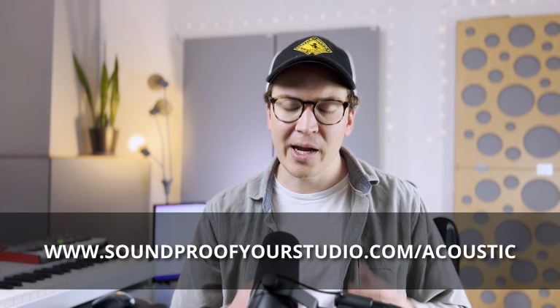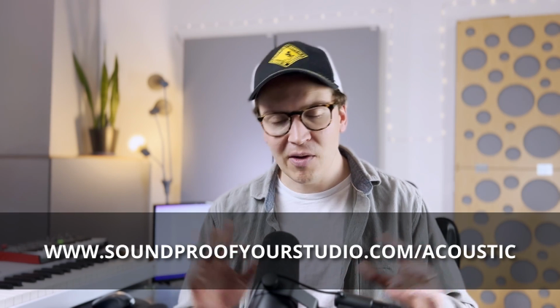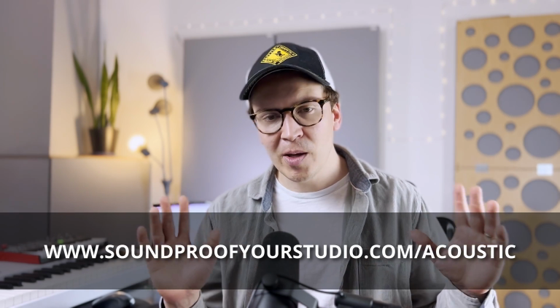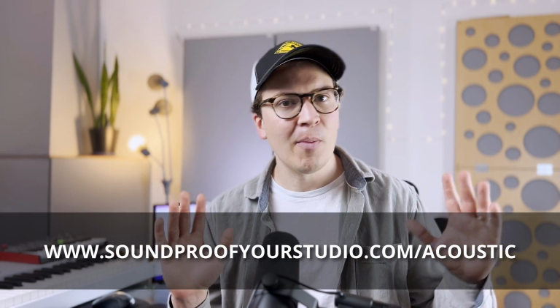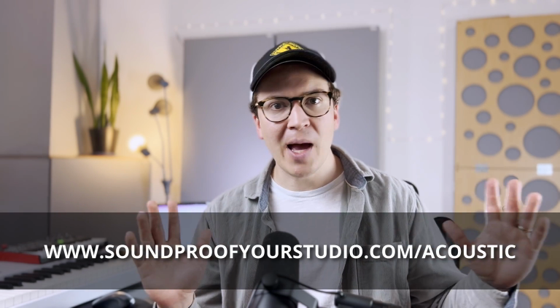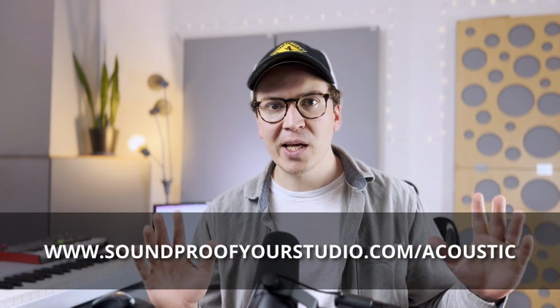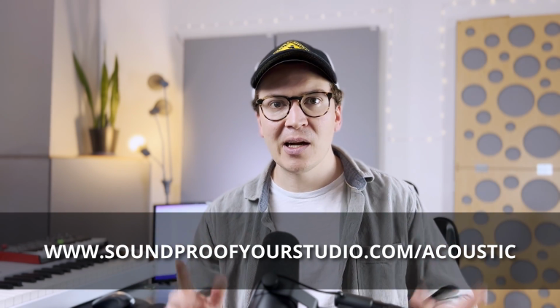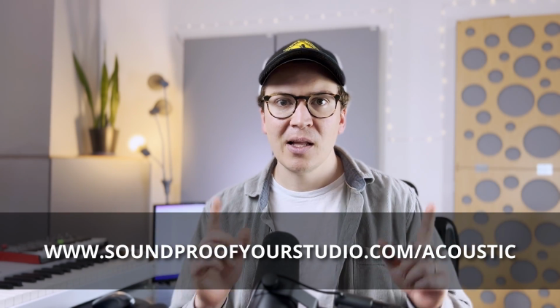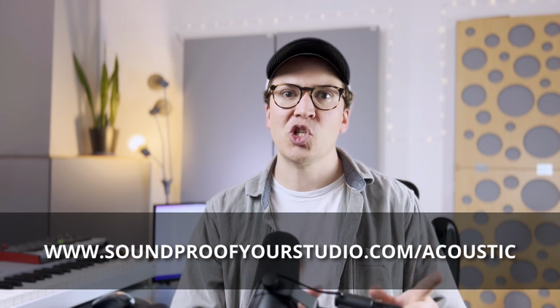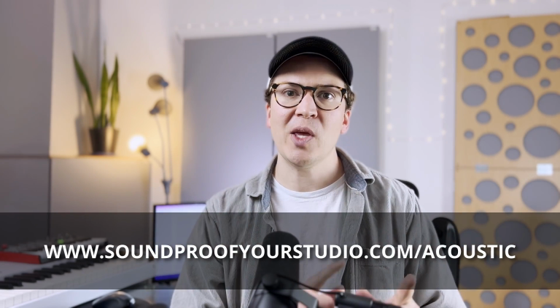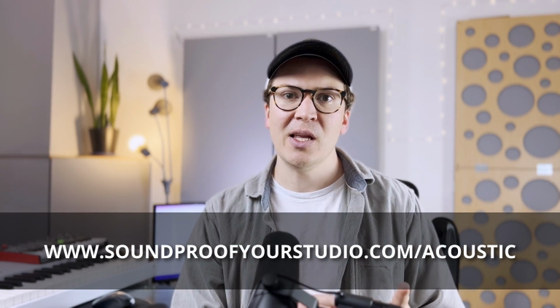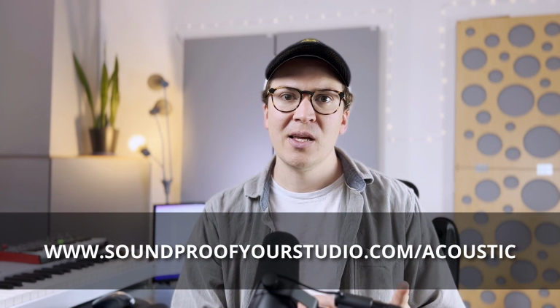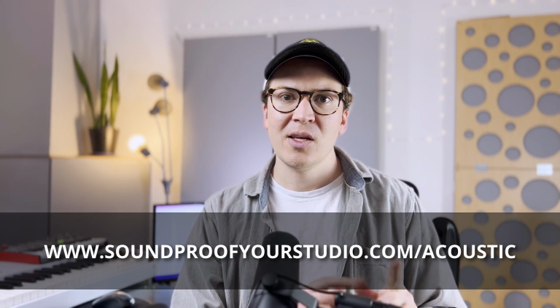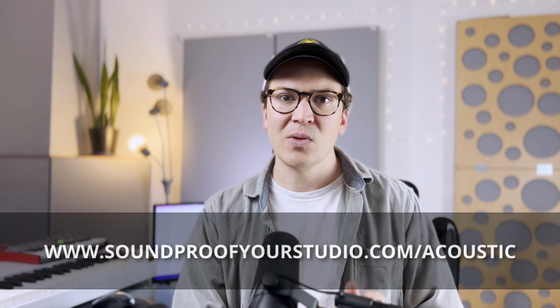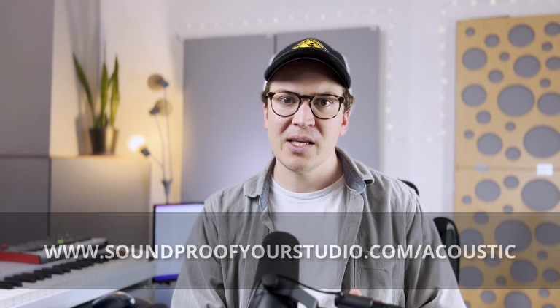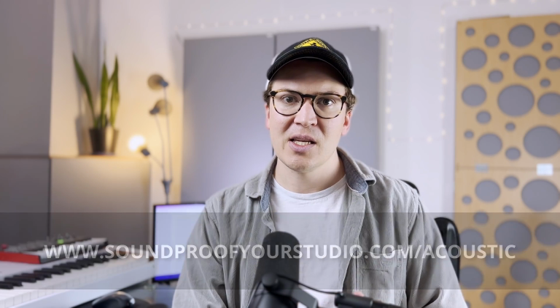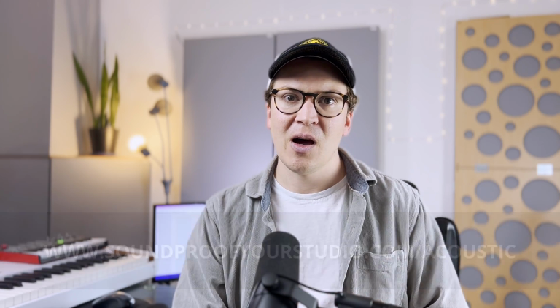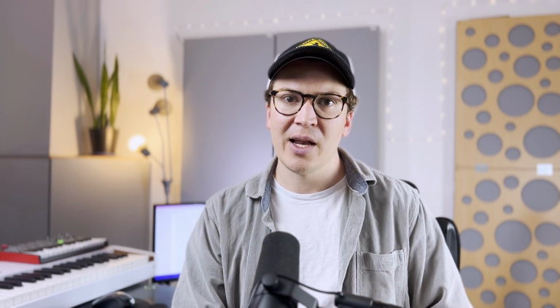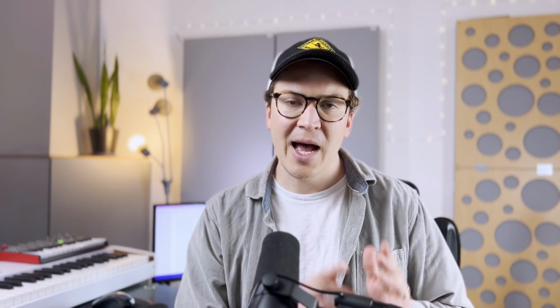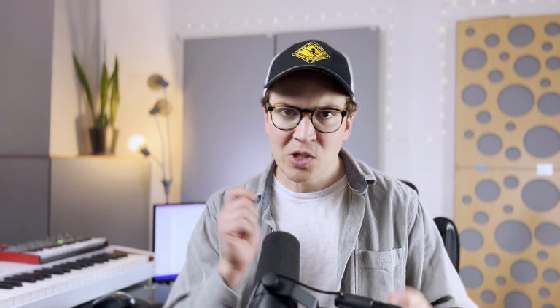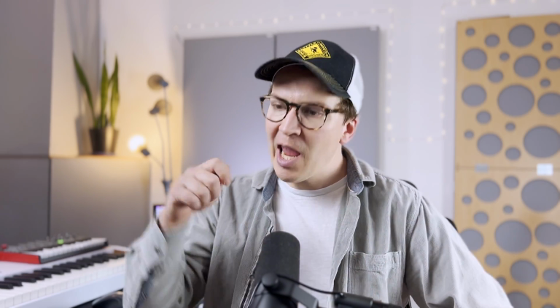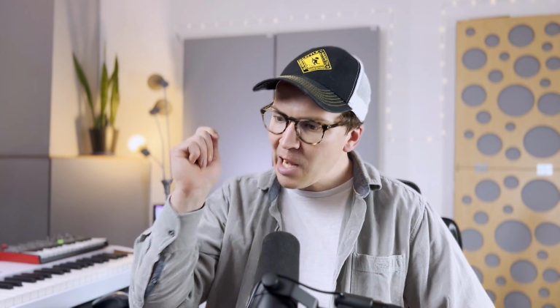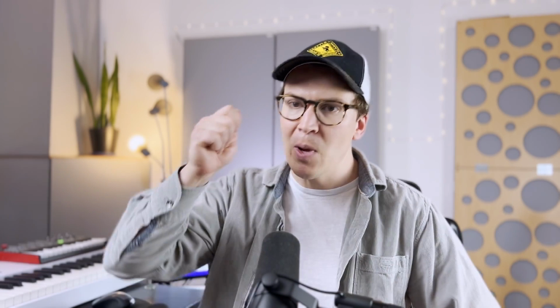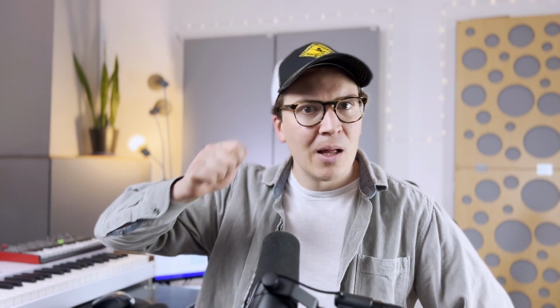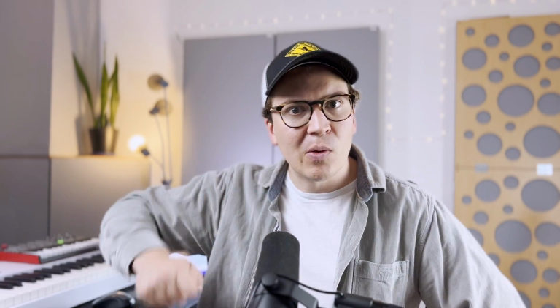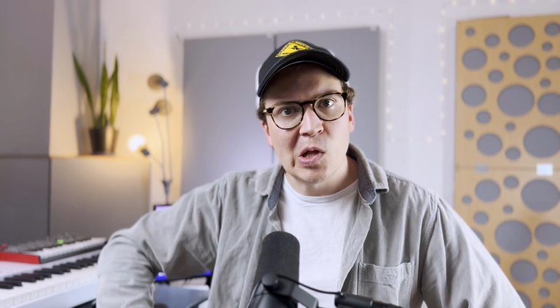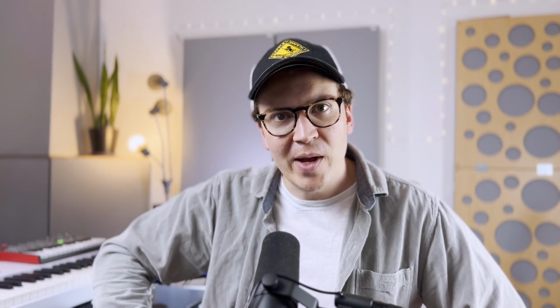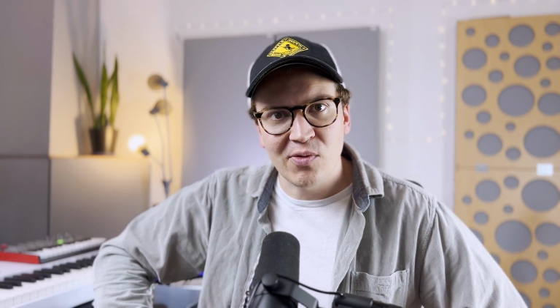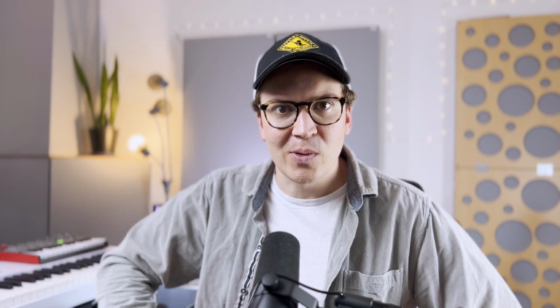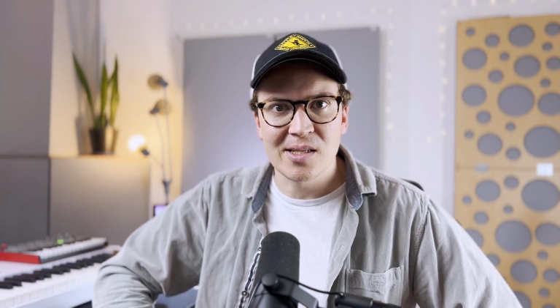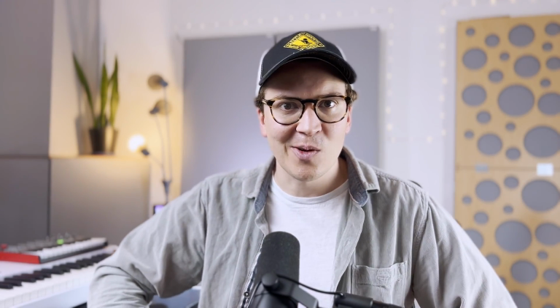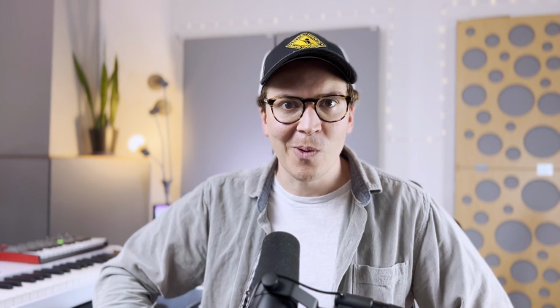All right, let's jump in to this lesson on how to tame those low bass frequencies in your room.